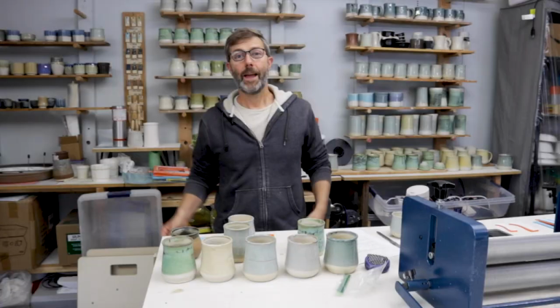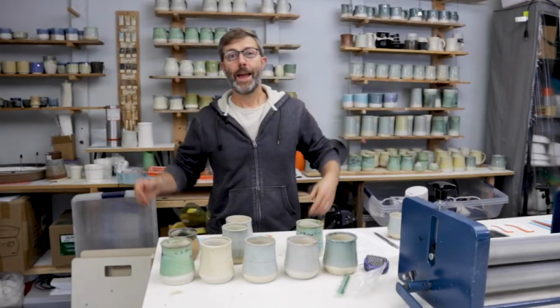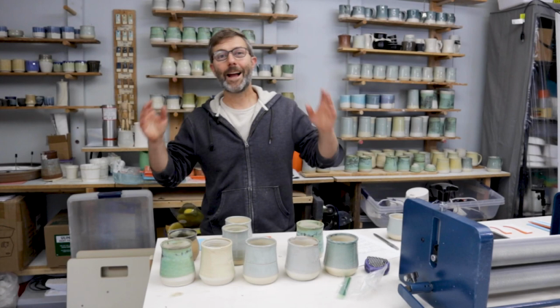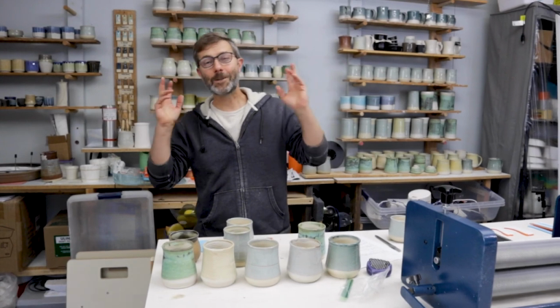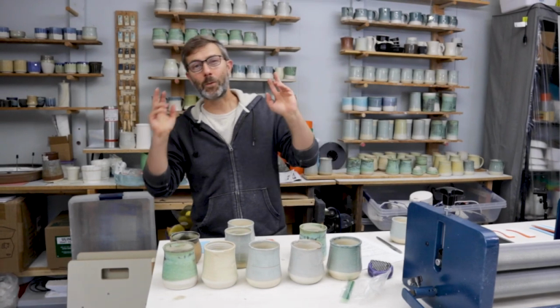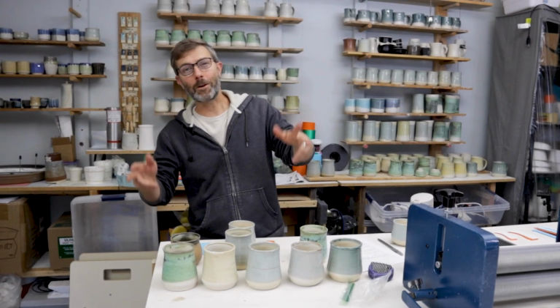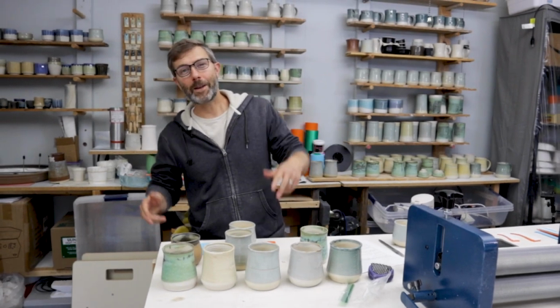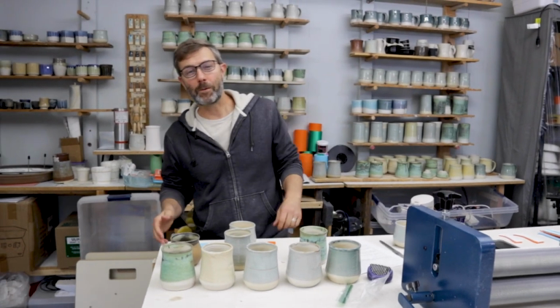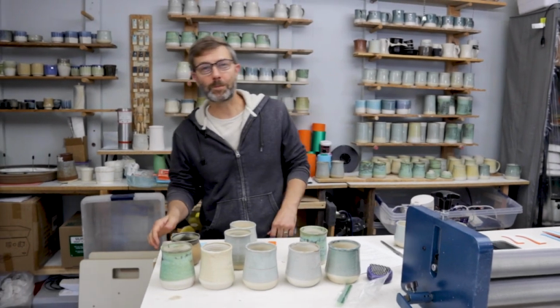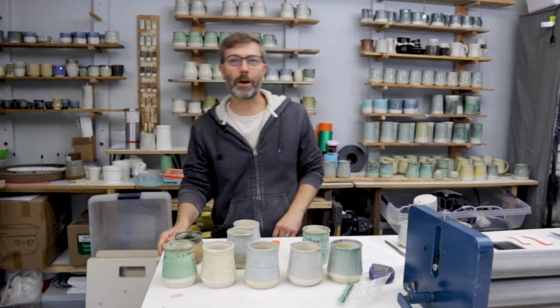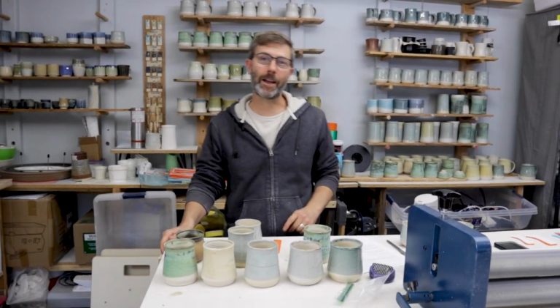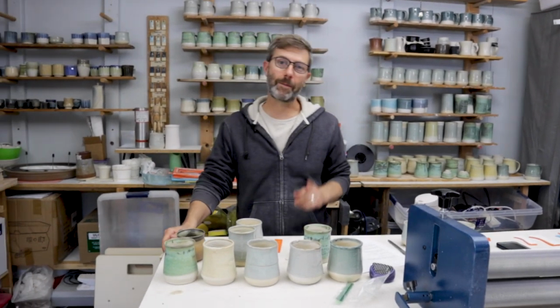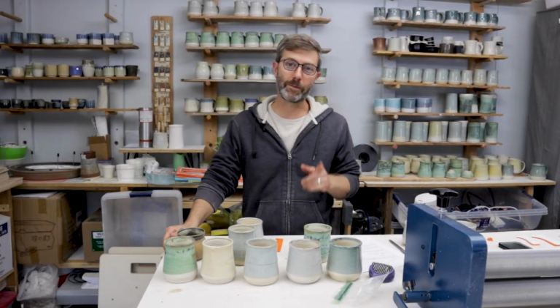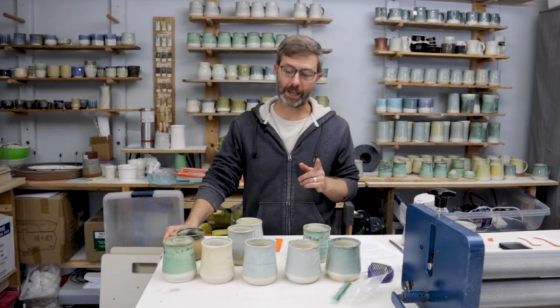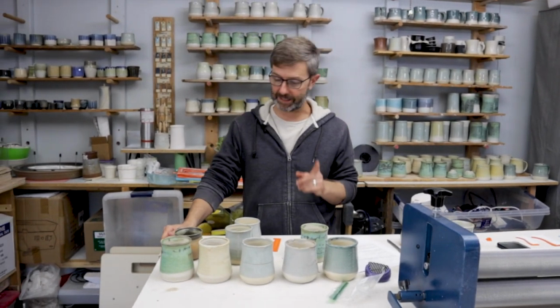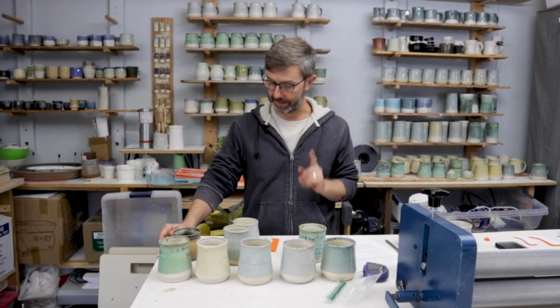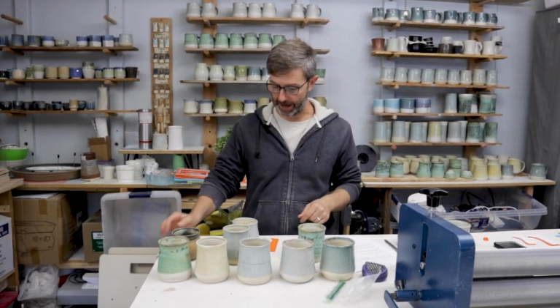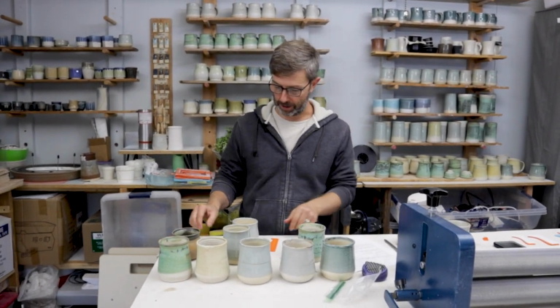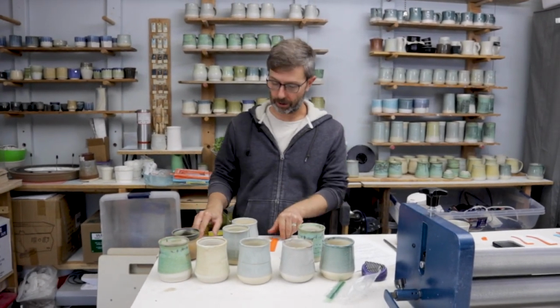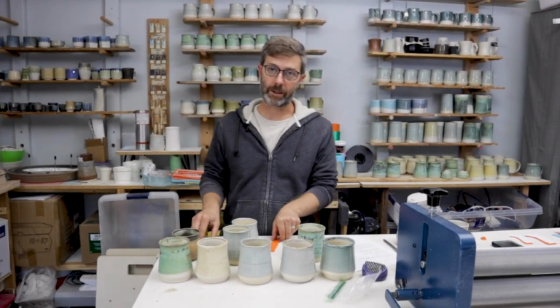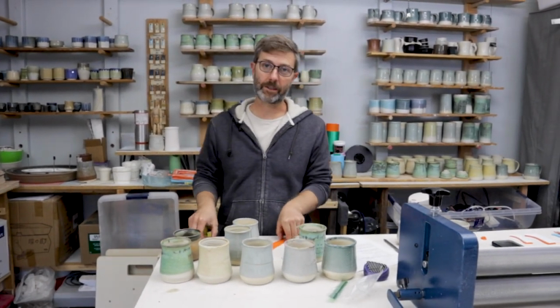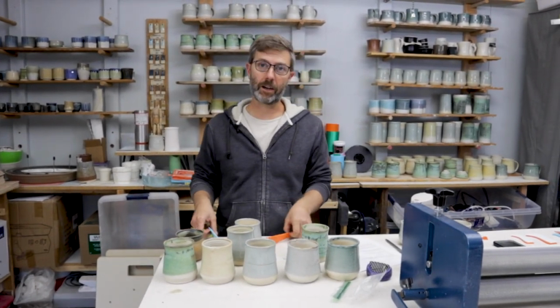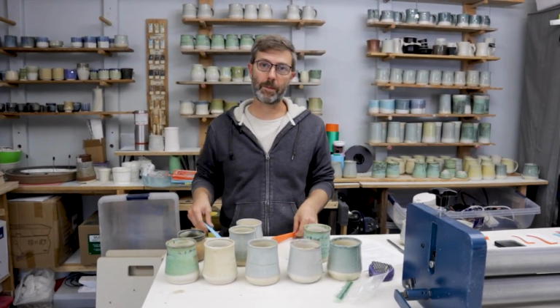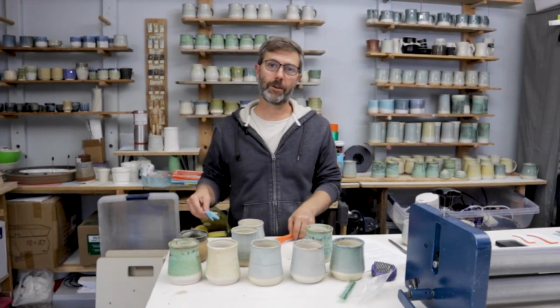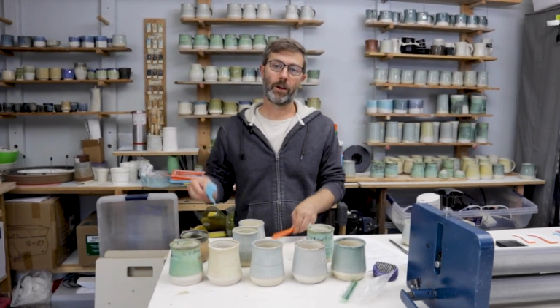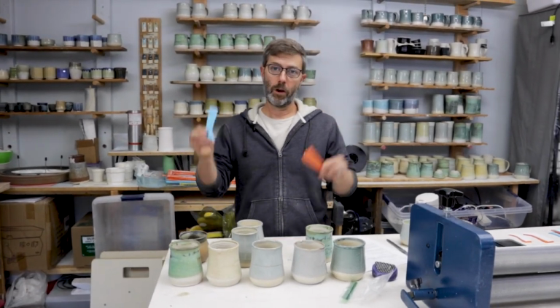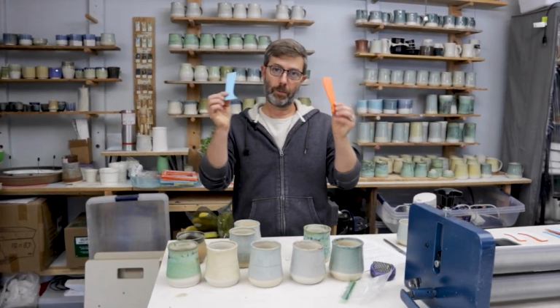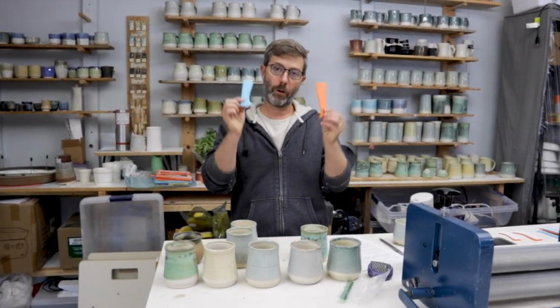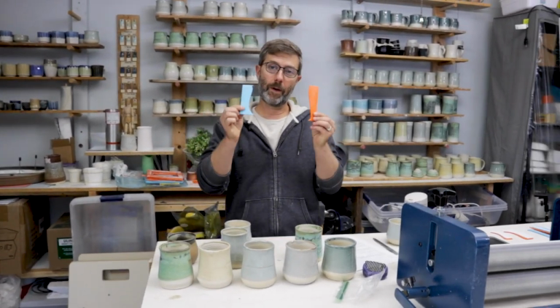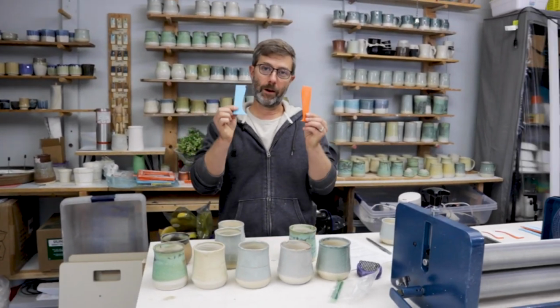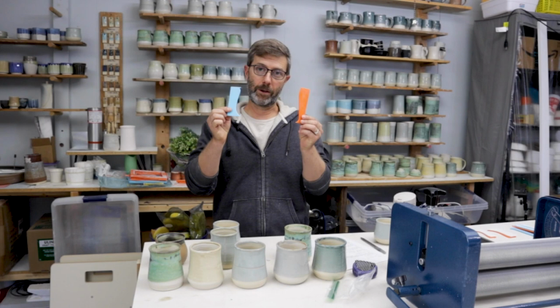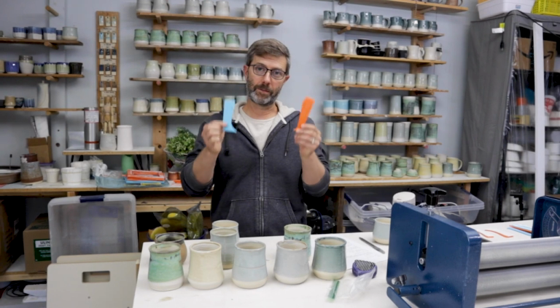Hey guys, welcome to Outpost Pottery. I'm MJ and today we are going to talk about profile ribs.